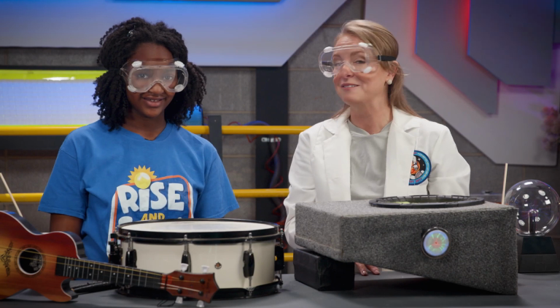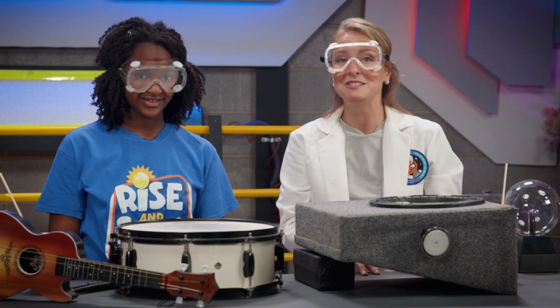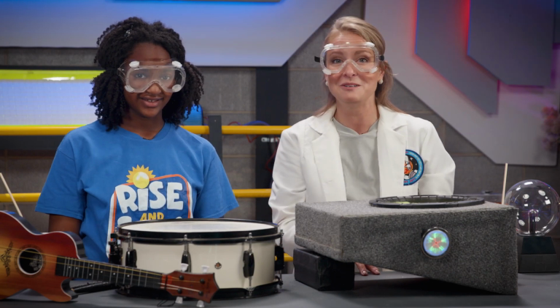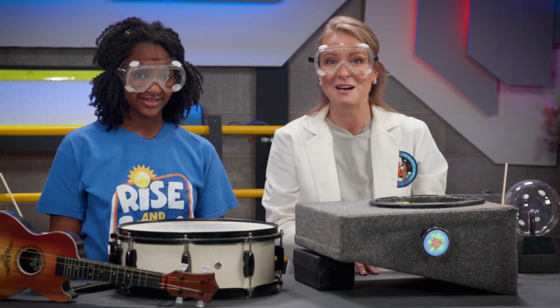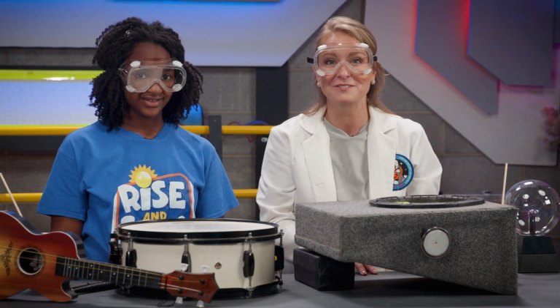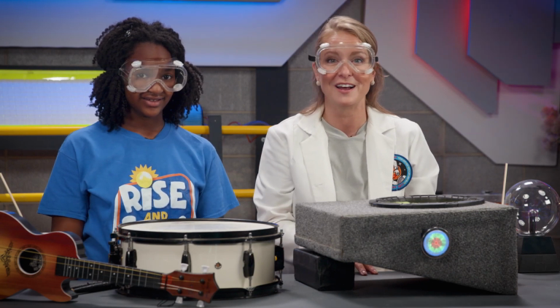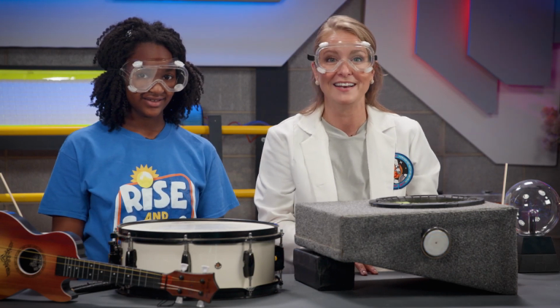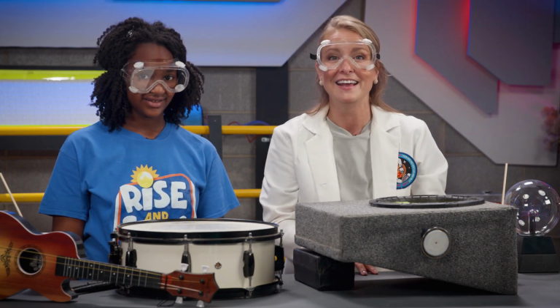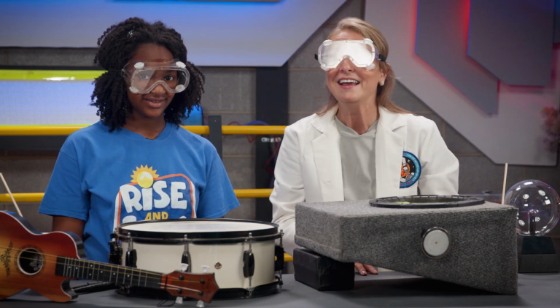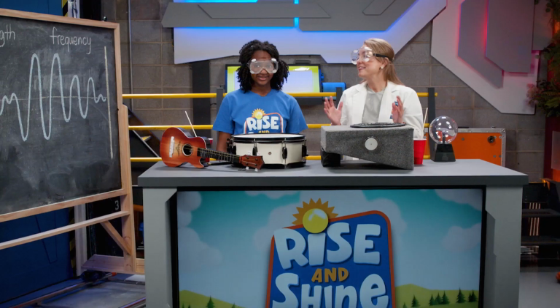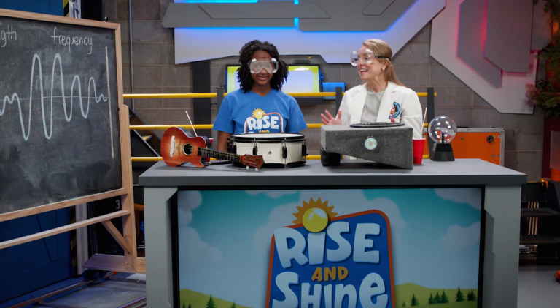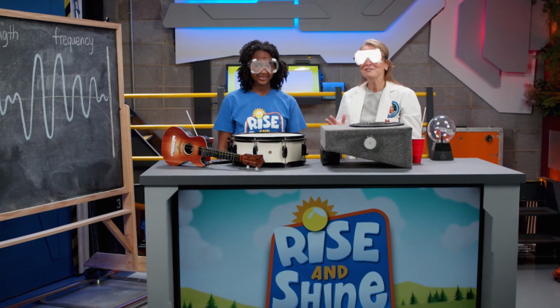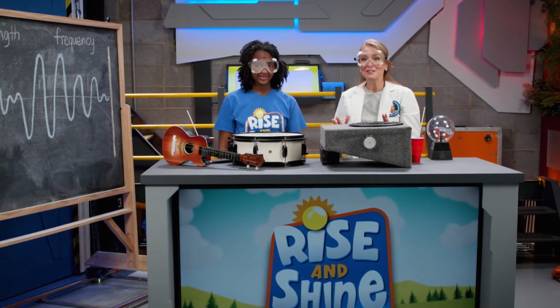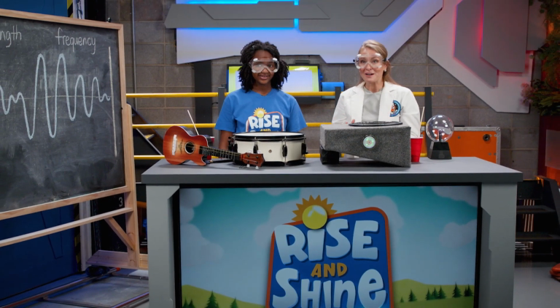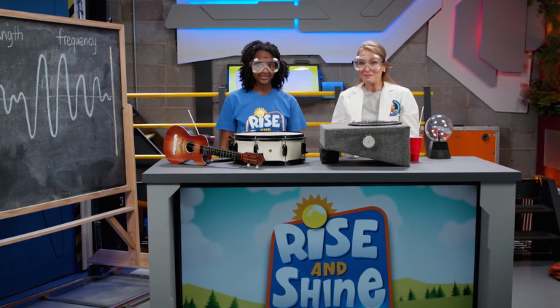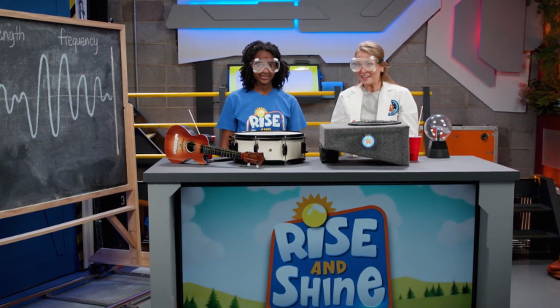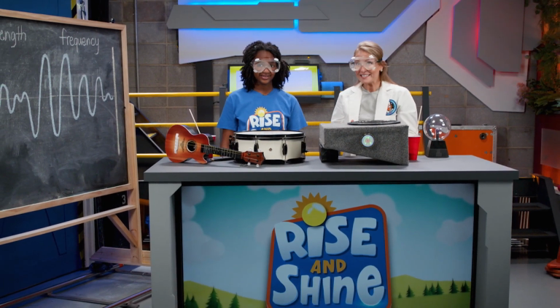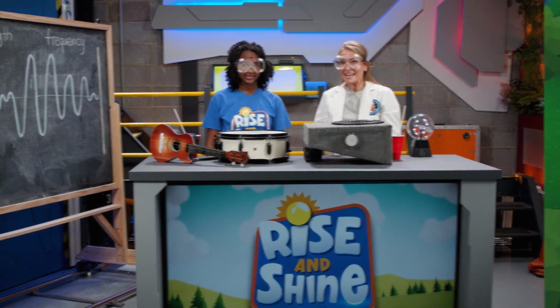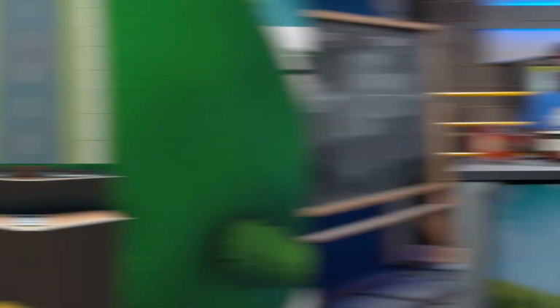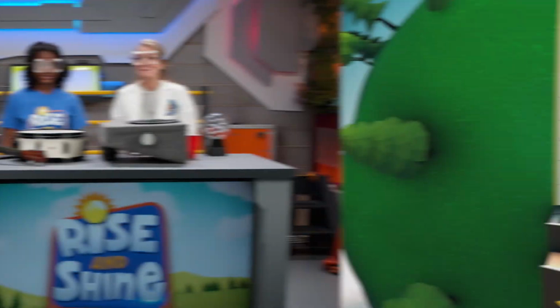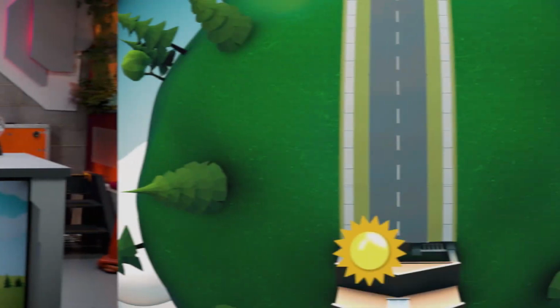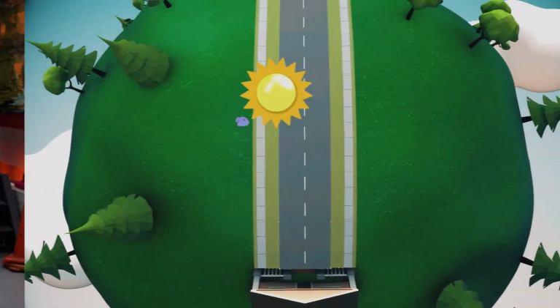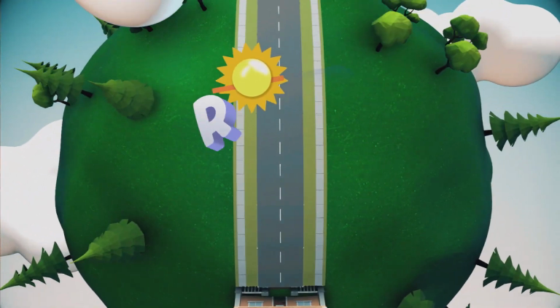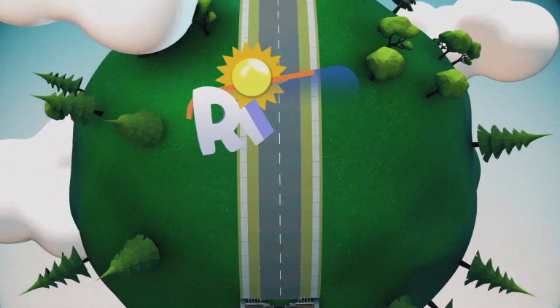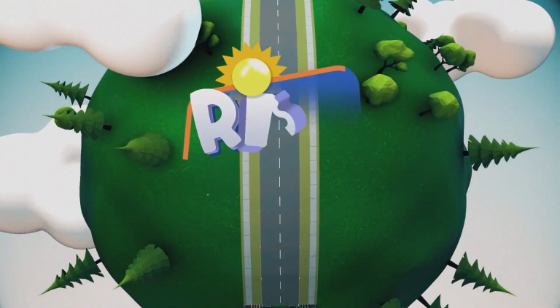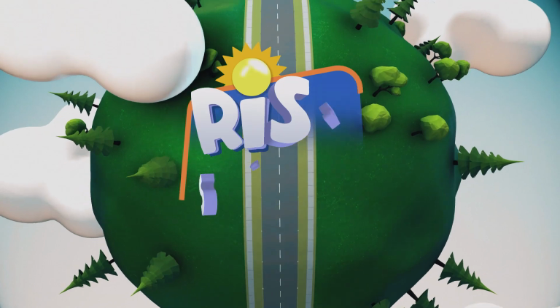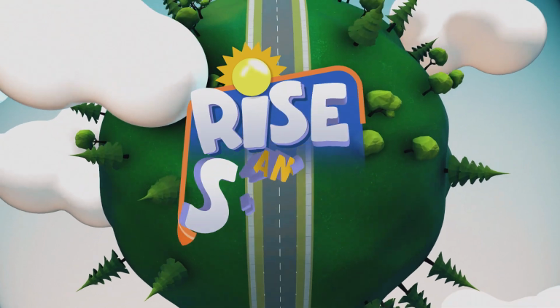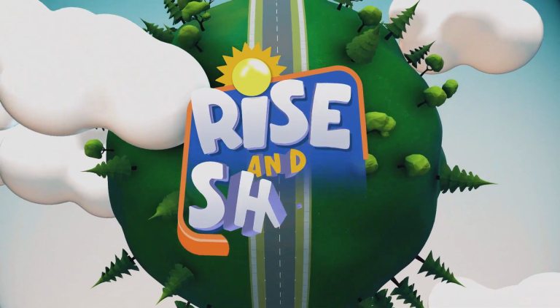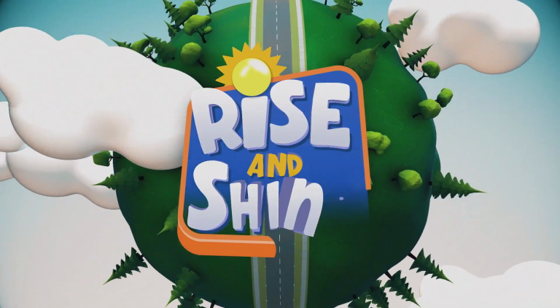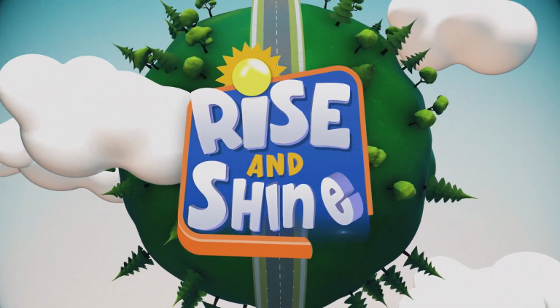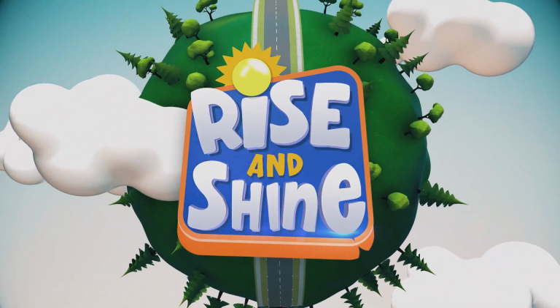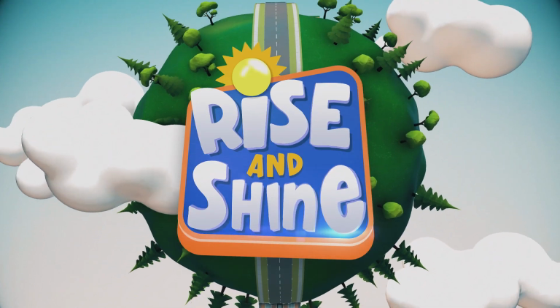That was too much fun. Thanks for learning with us, and remember — never stop discovering.